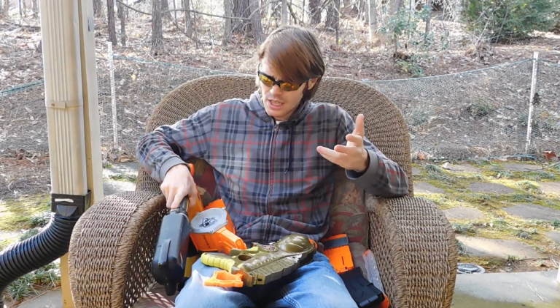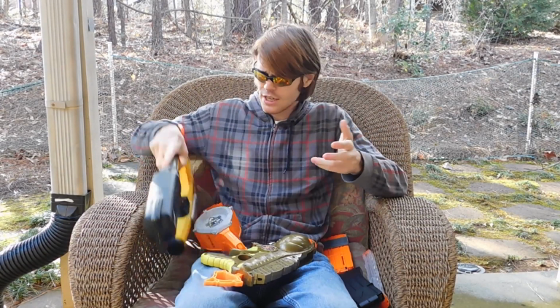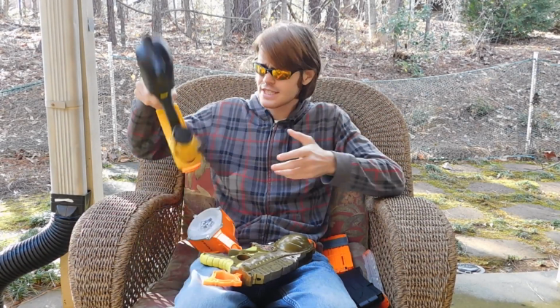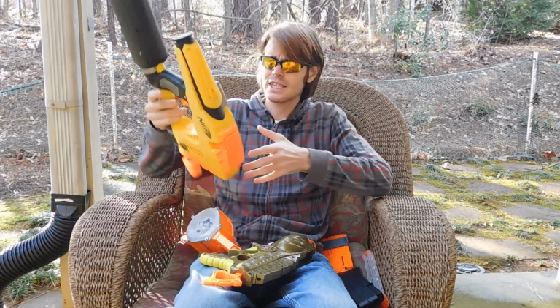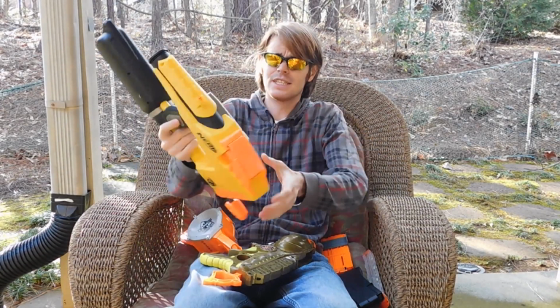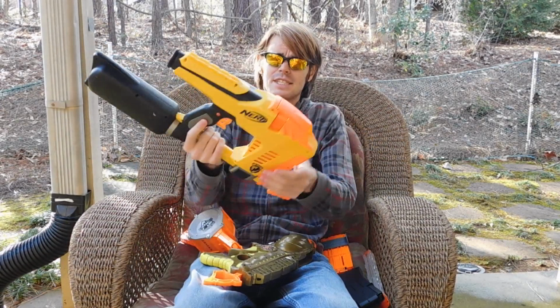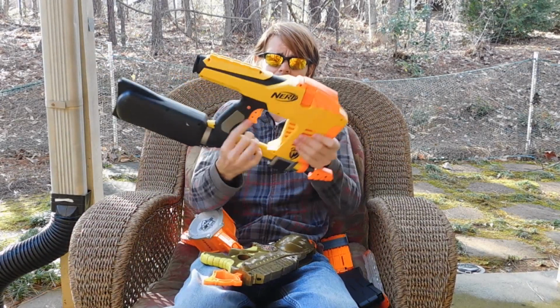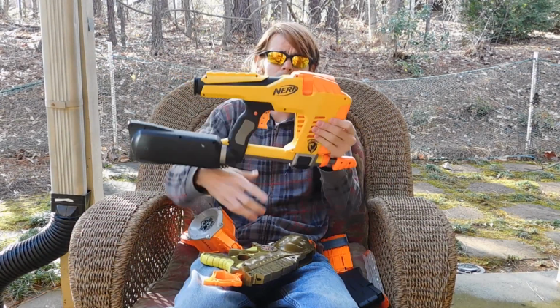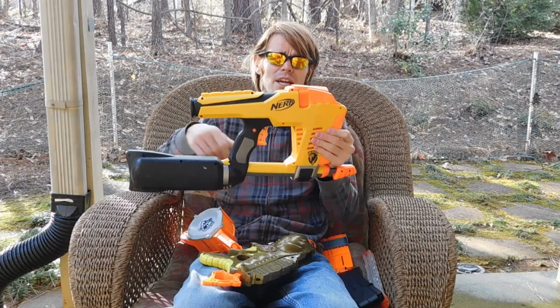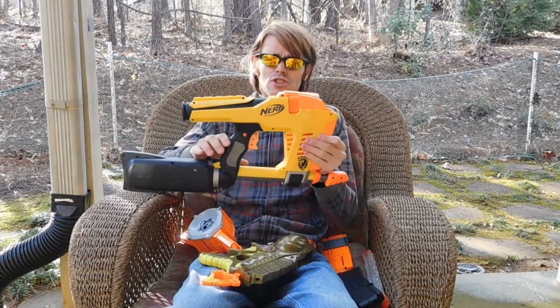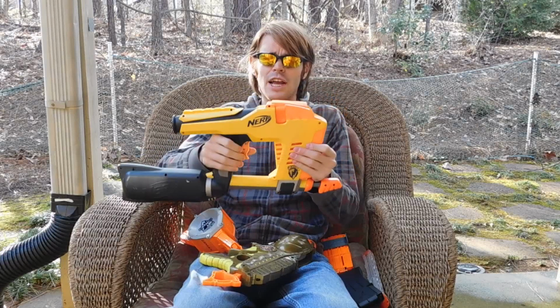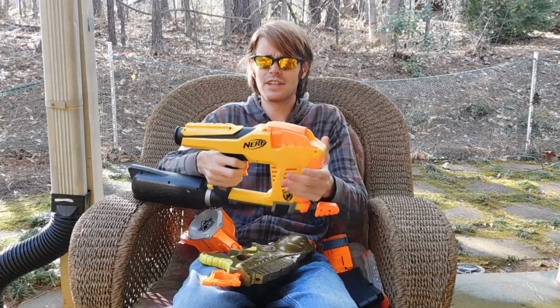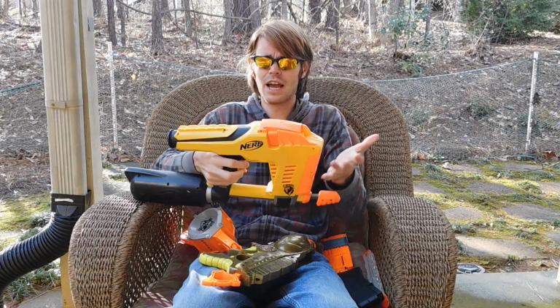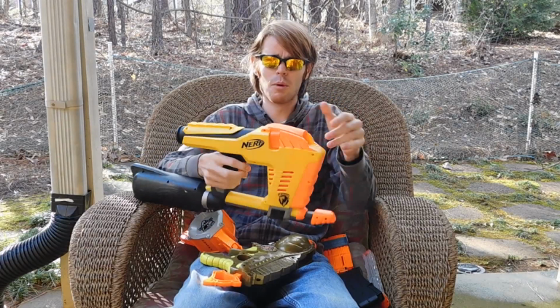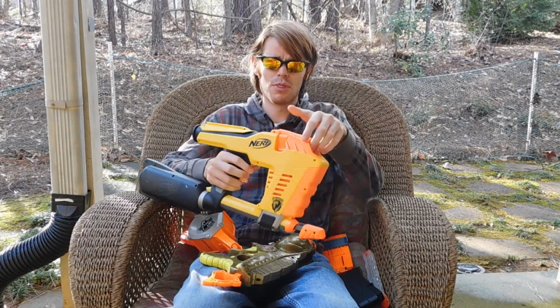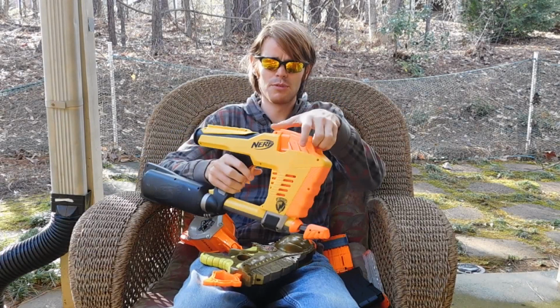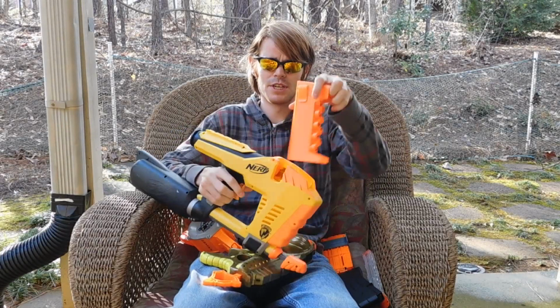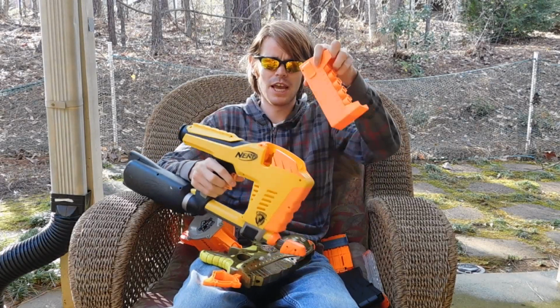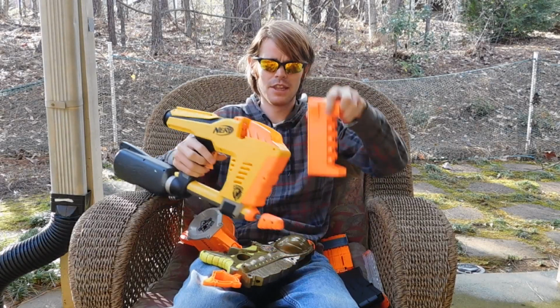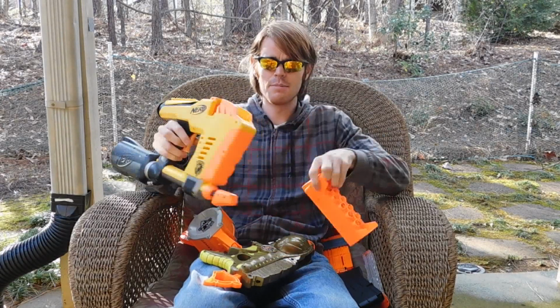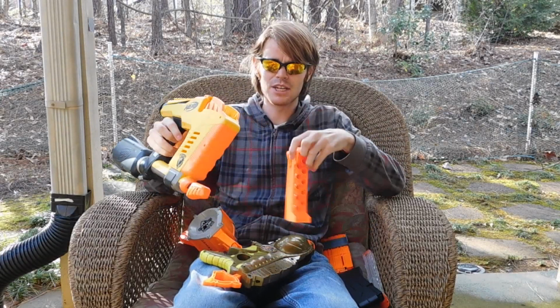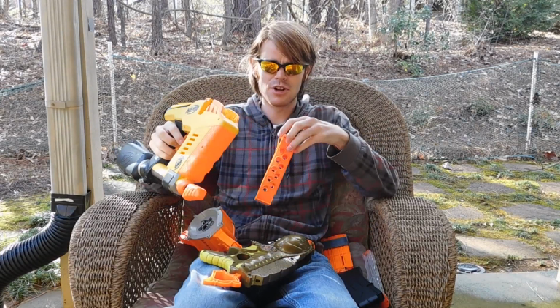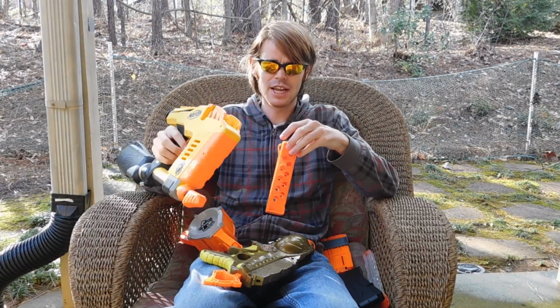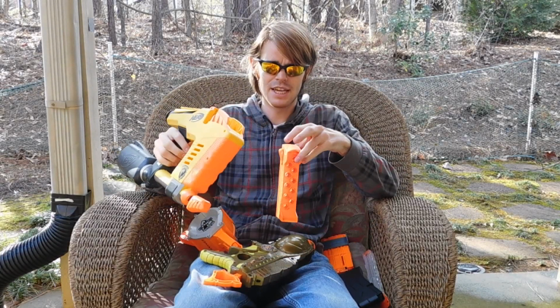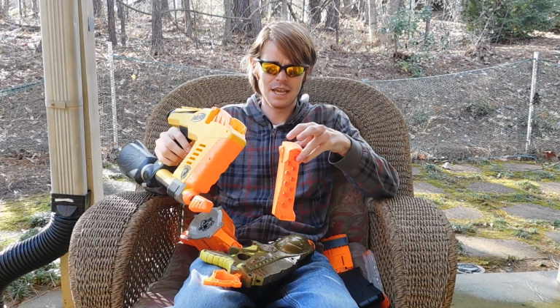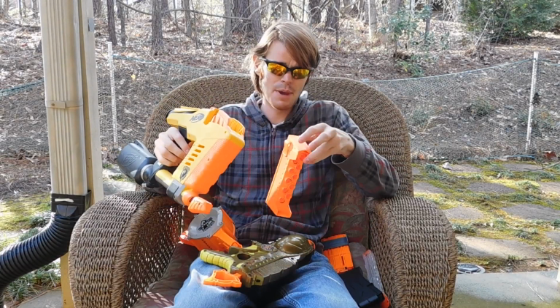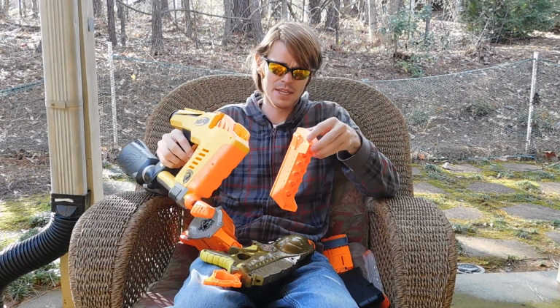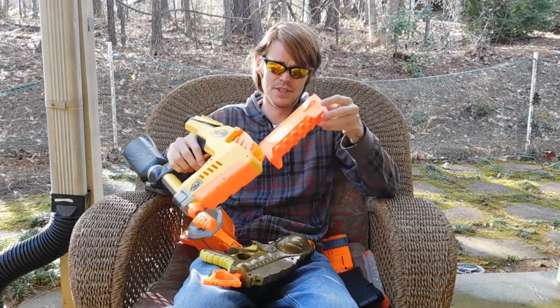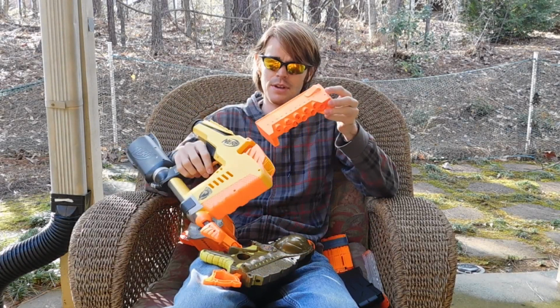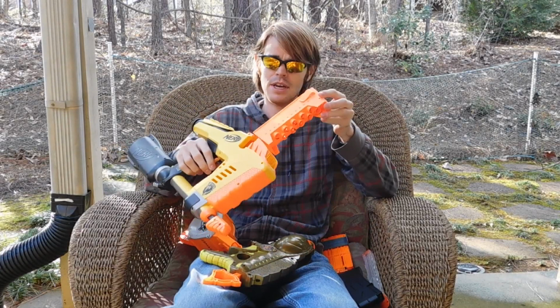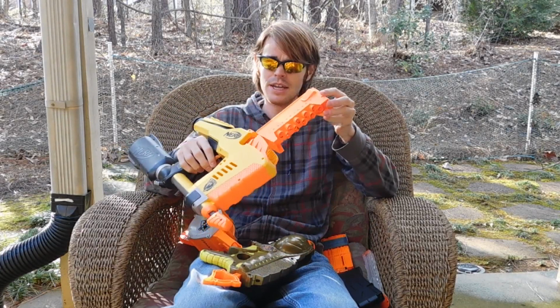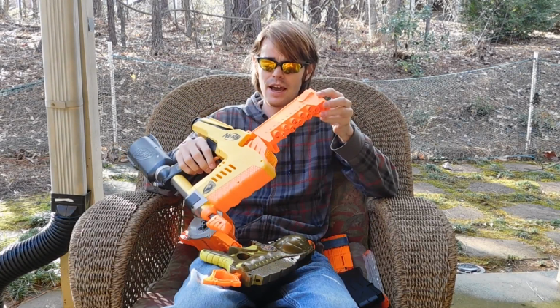Hilariously, this is a Mag Strike that I got while thrifting, and the Mag Strike has a magazine.